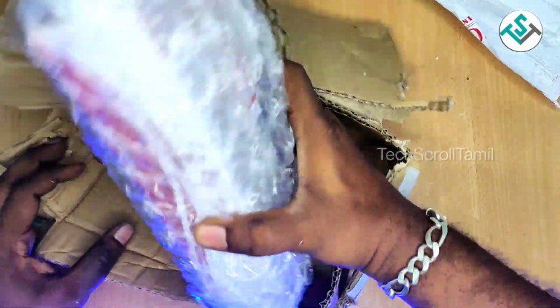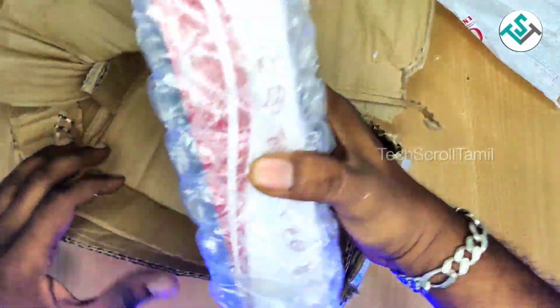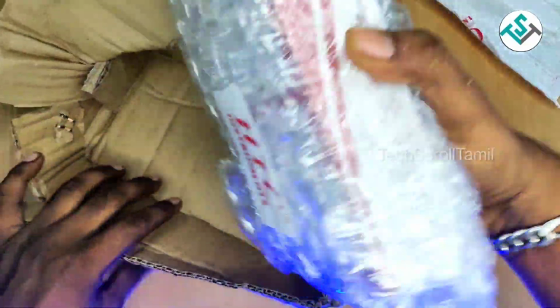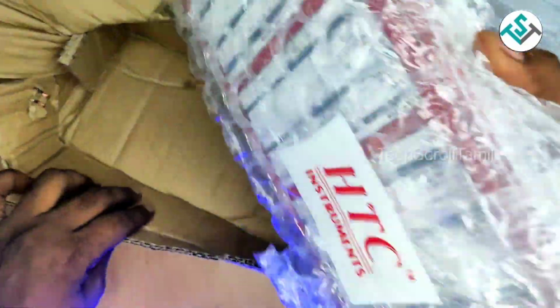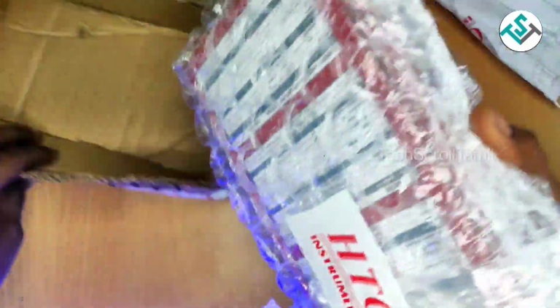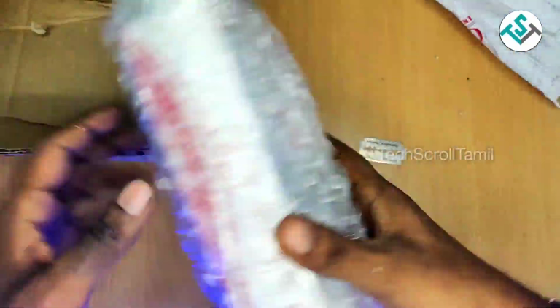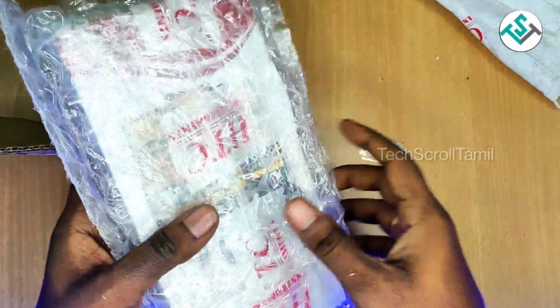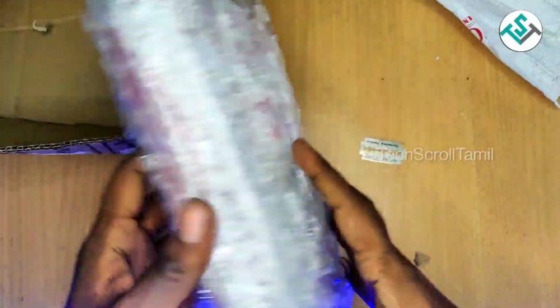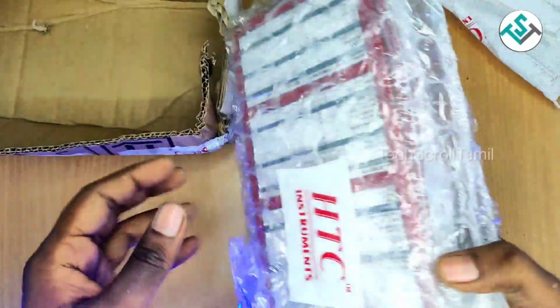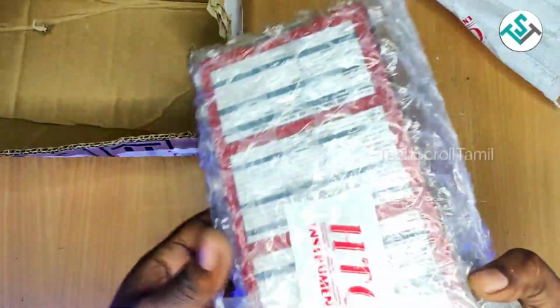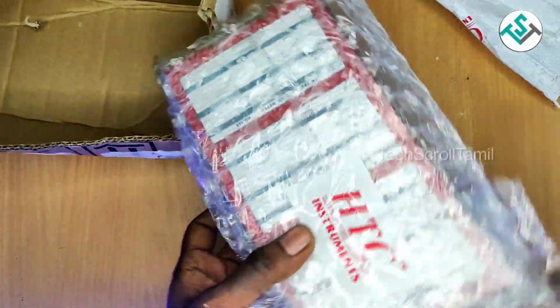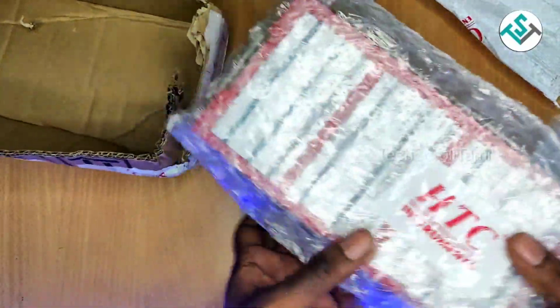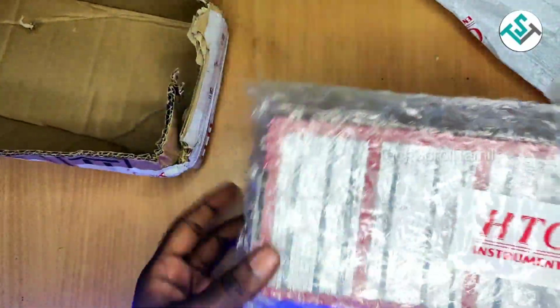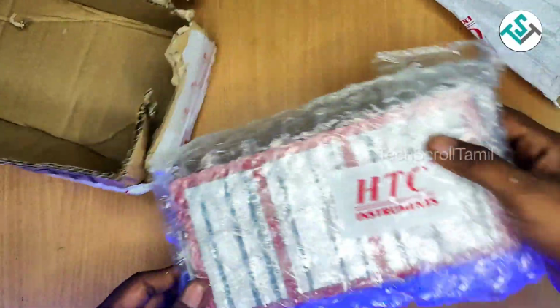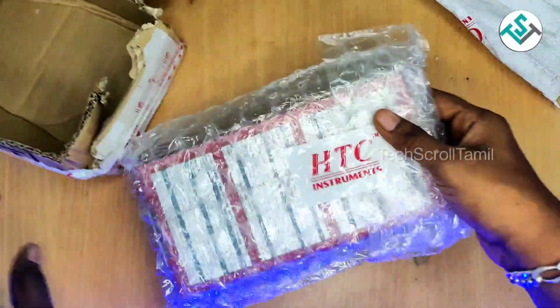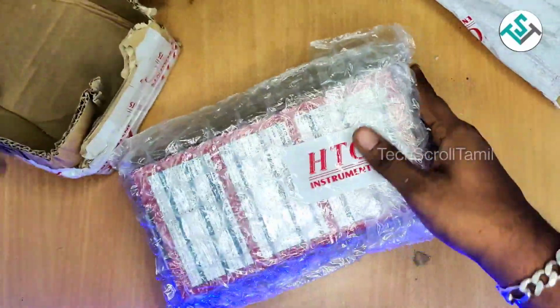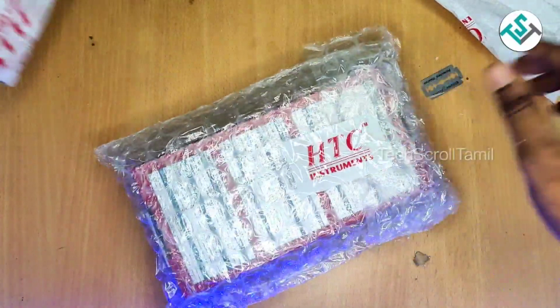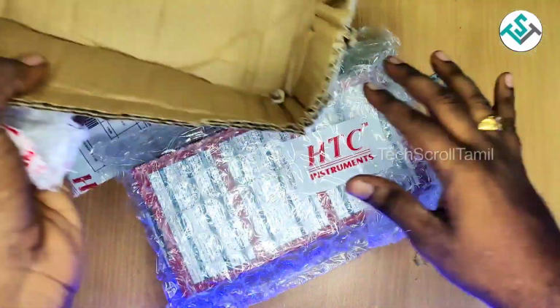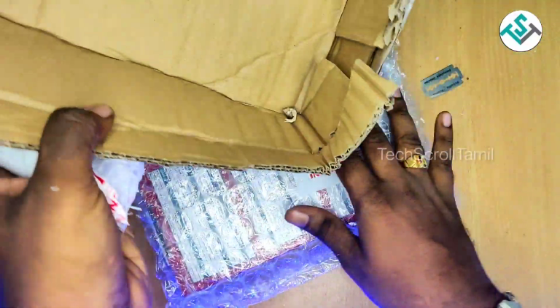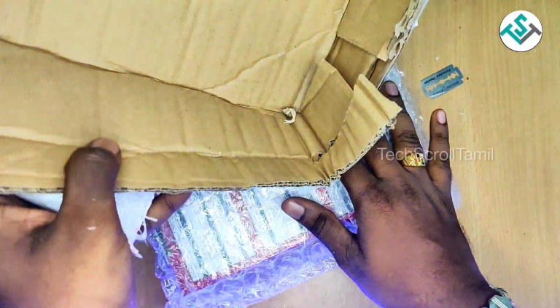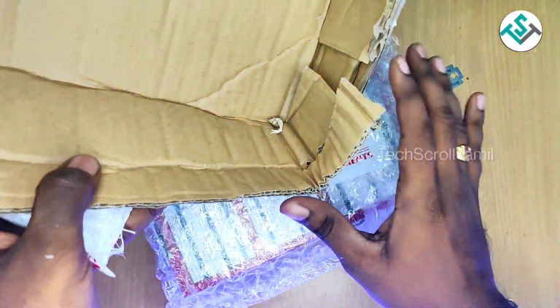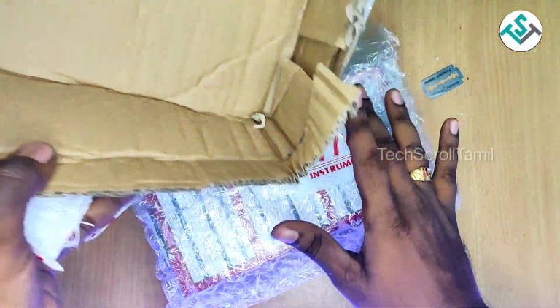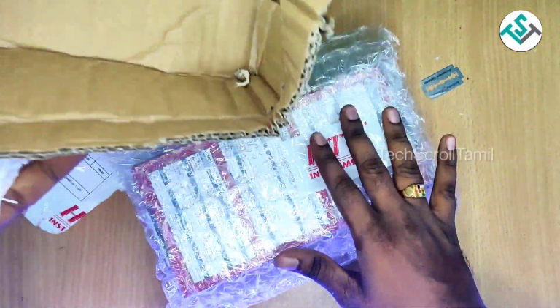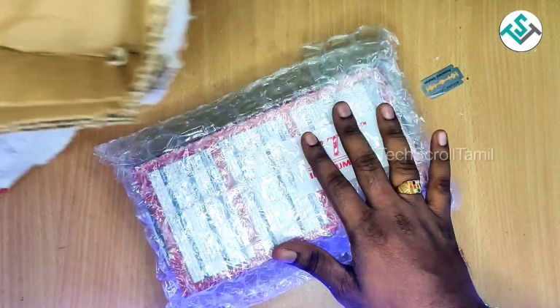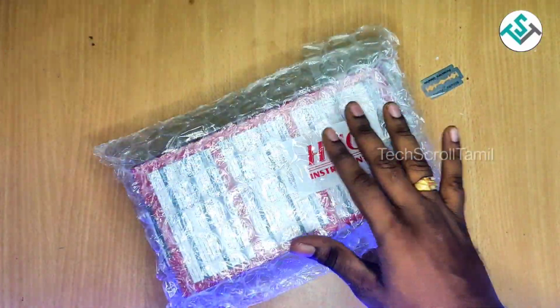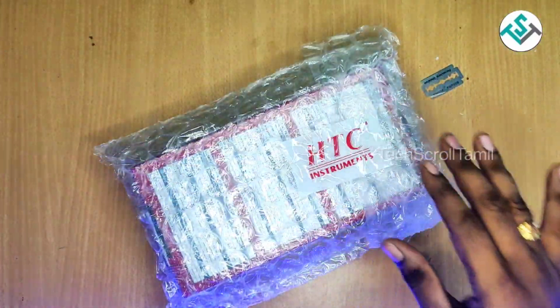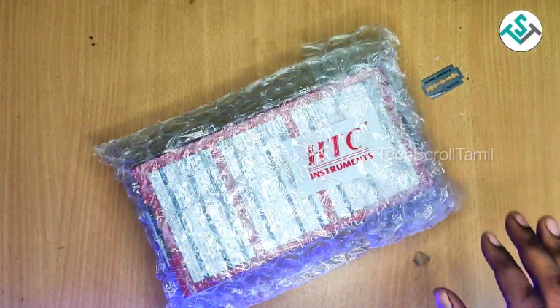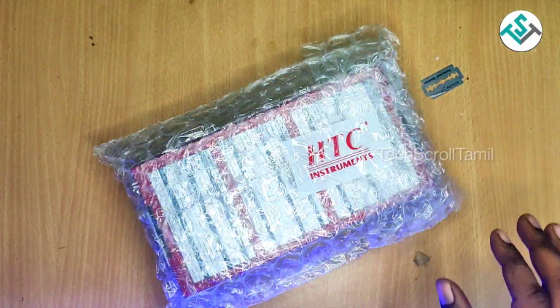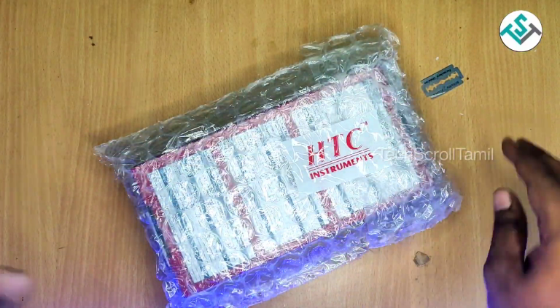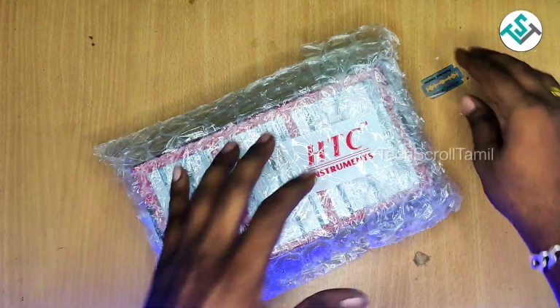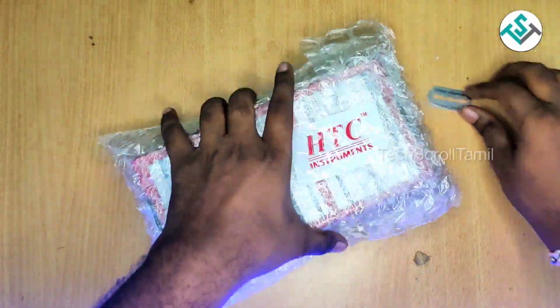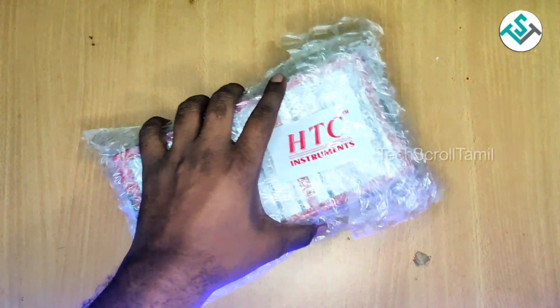This is a bubble wrap. It's going to get a bubble wrap and it's going to affect it. When you pack it first, it's going to damage it.